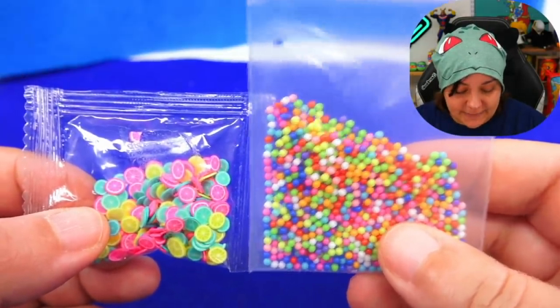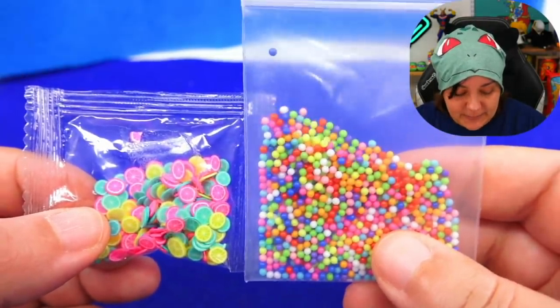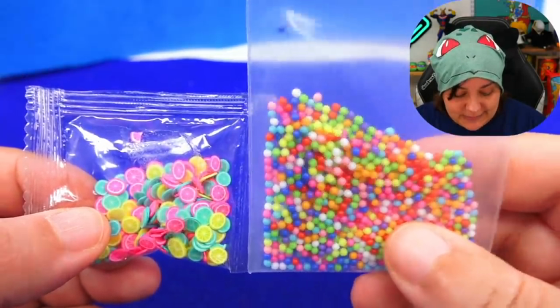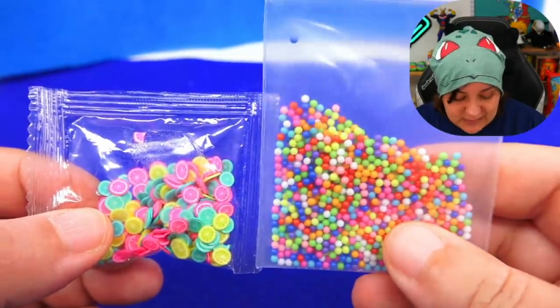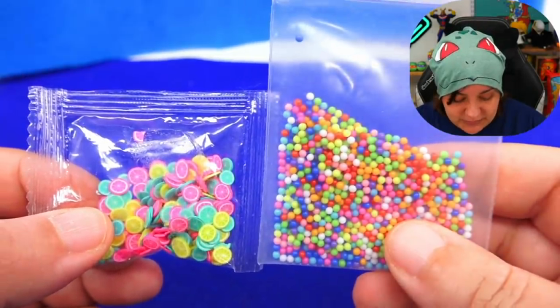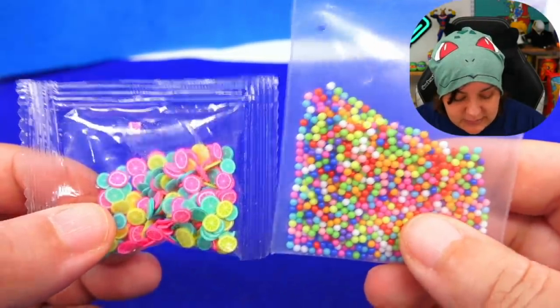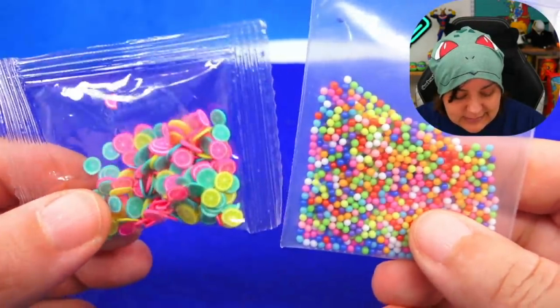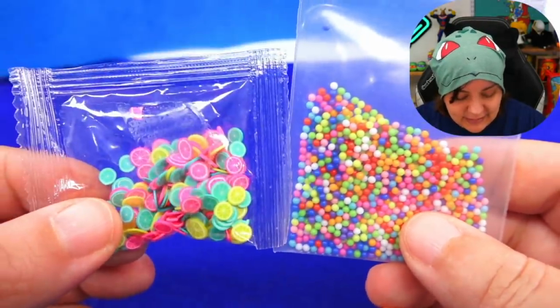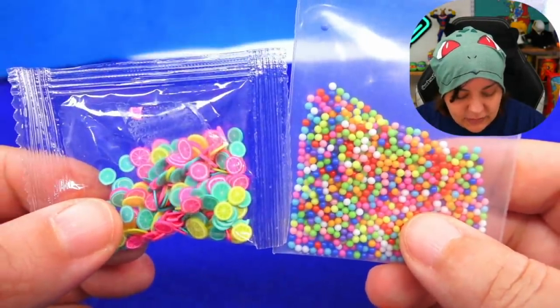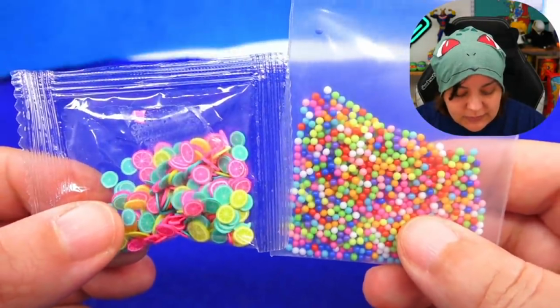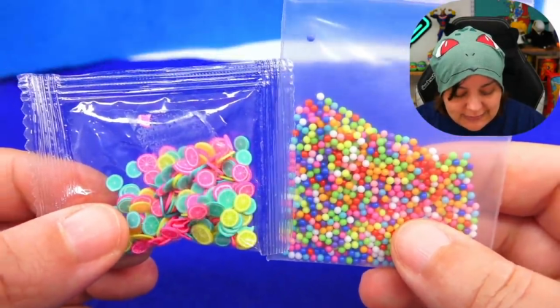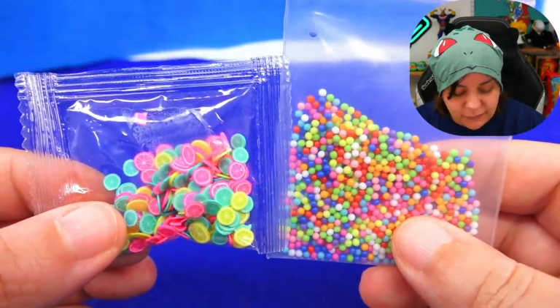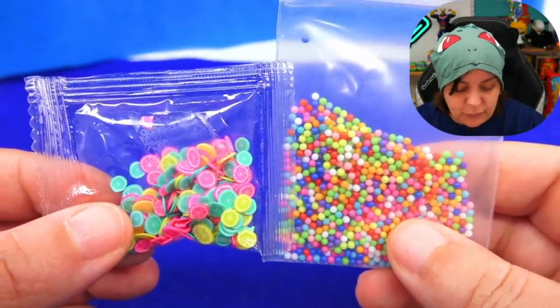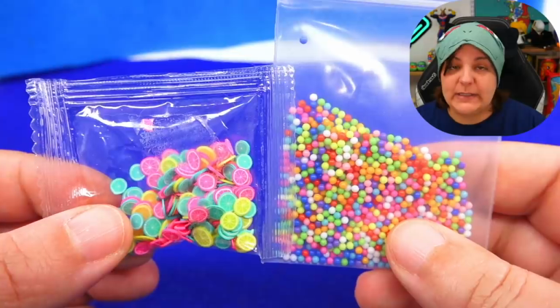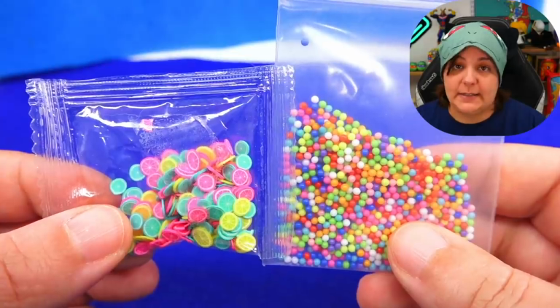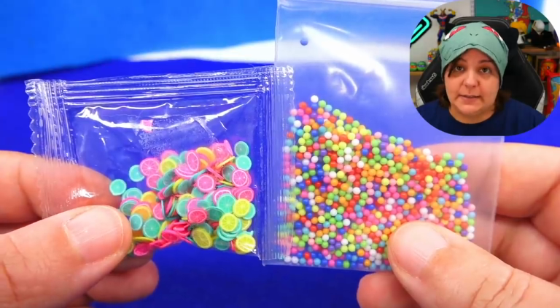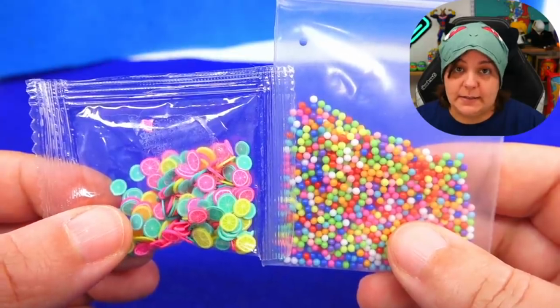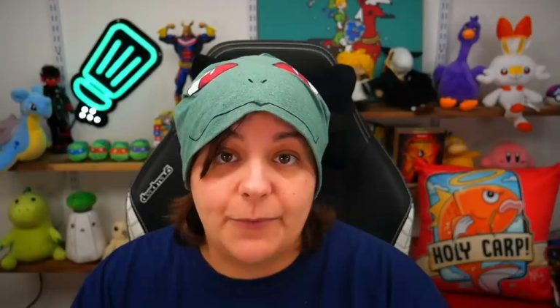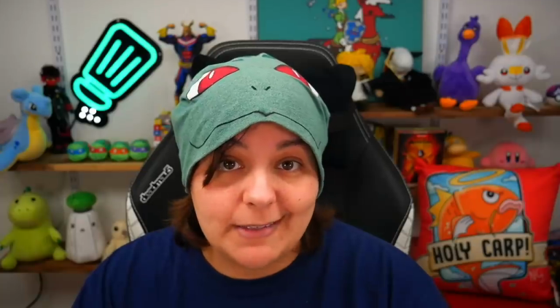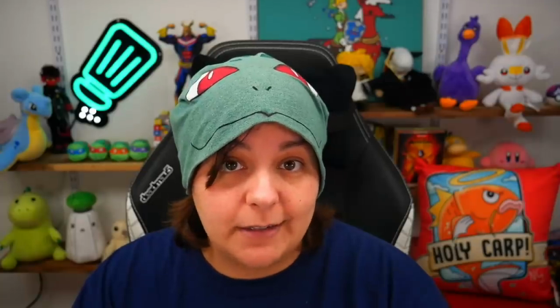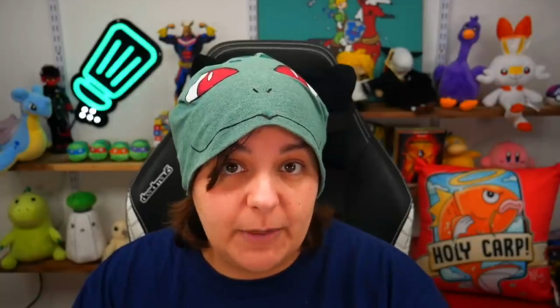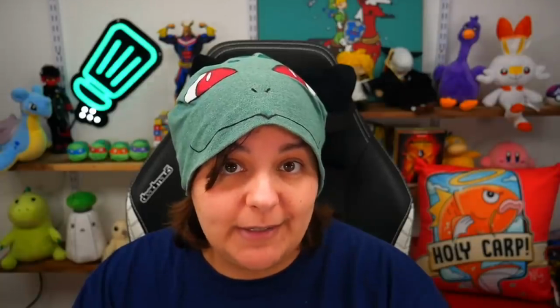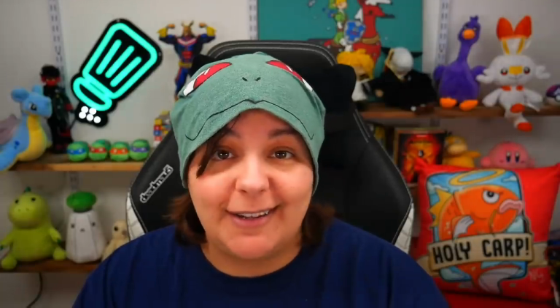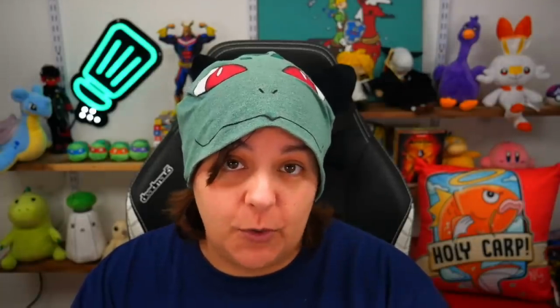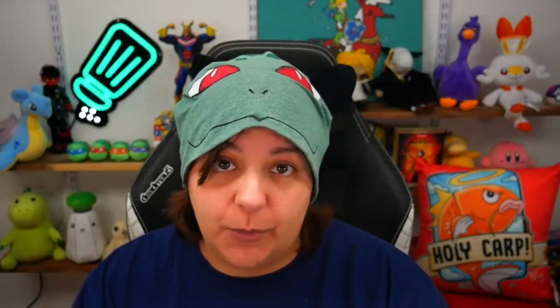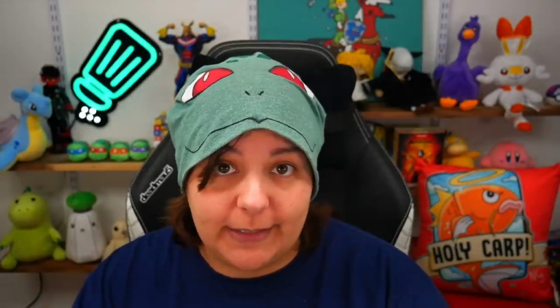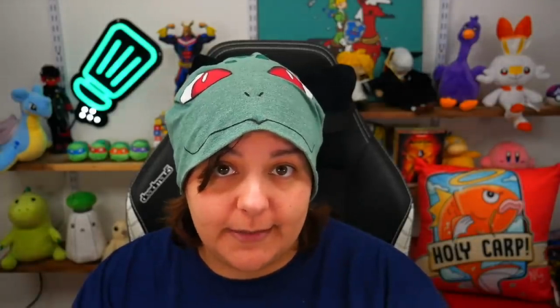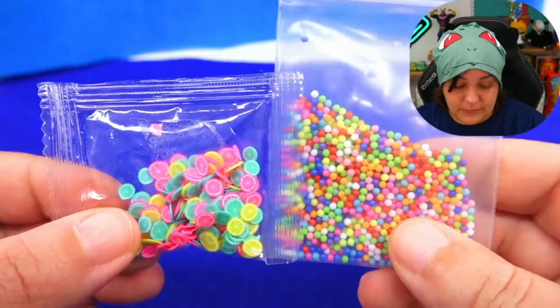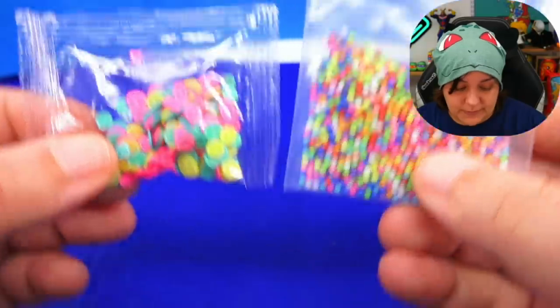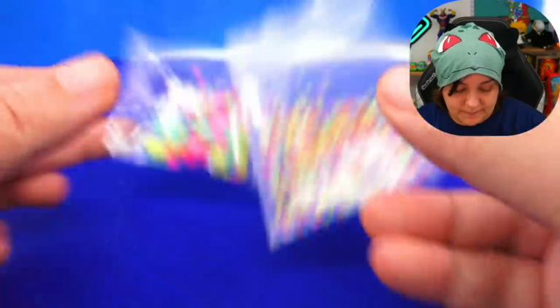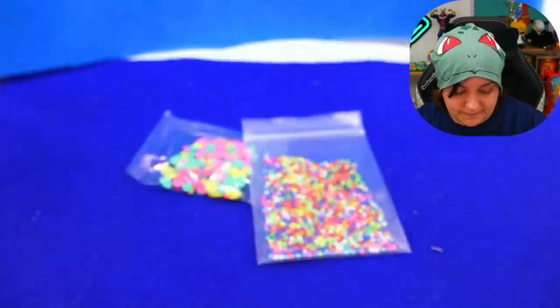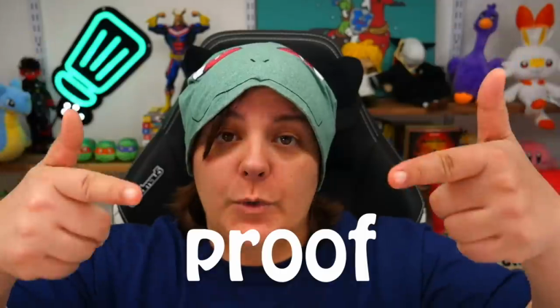I've committed to sprinkles and cute little fruit slices. If that's not commitment, I don't know what is.